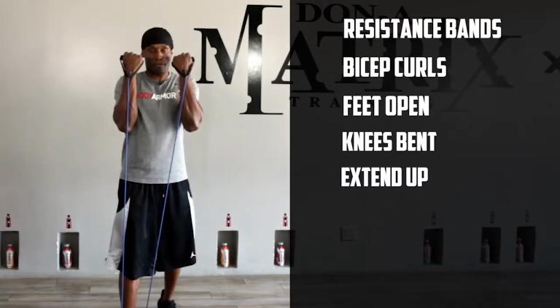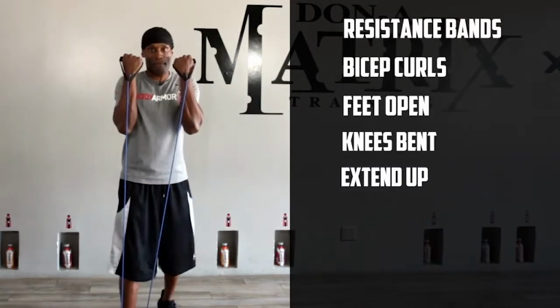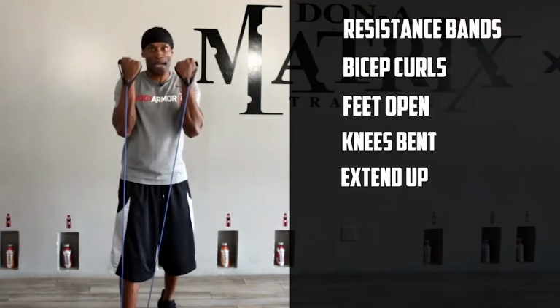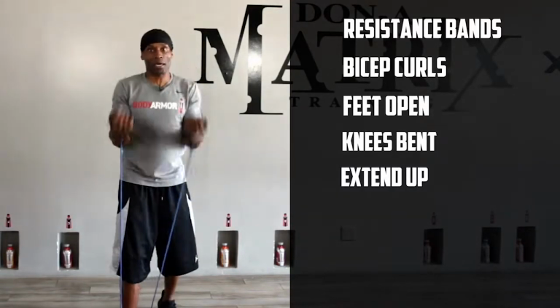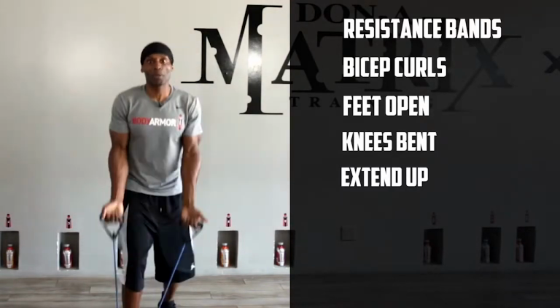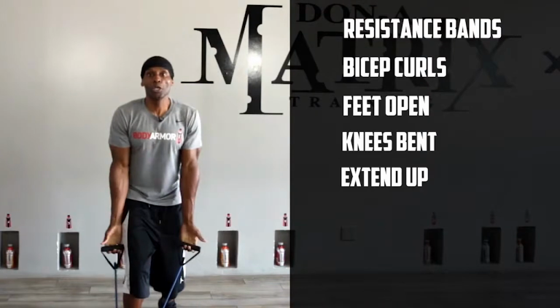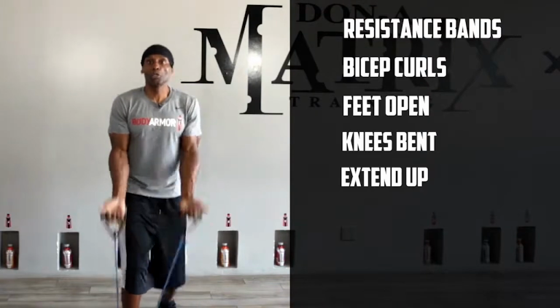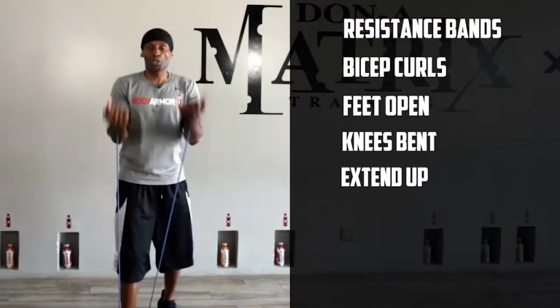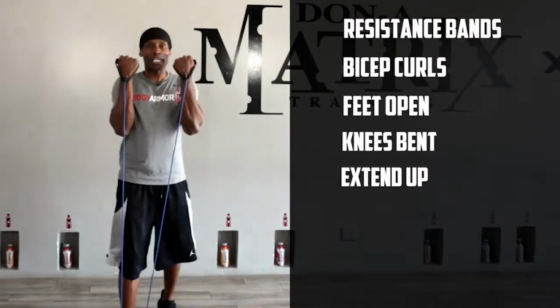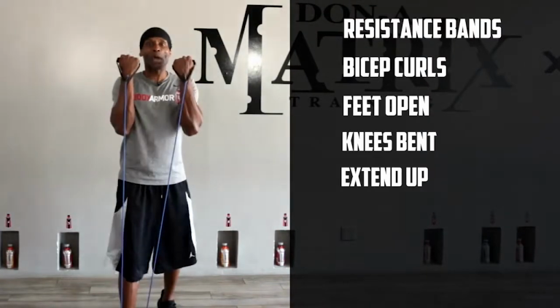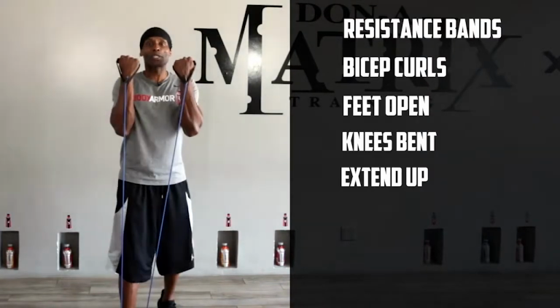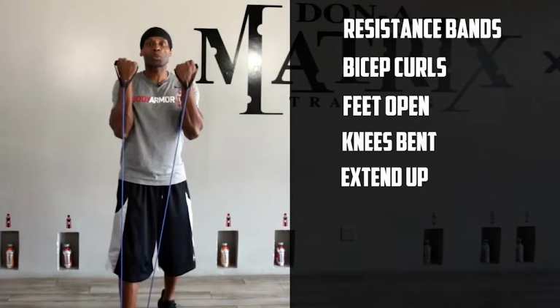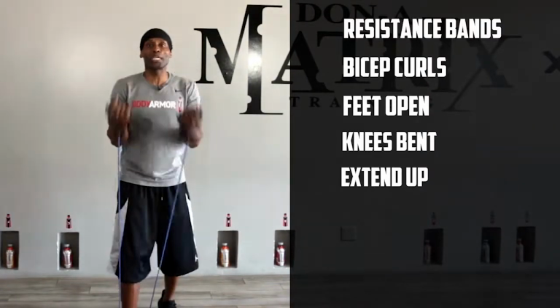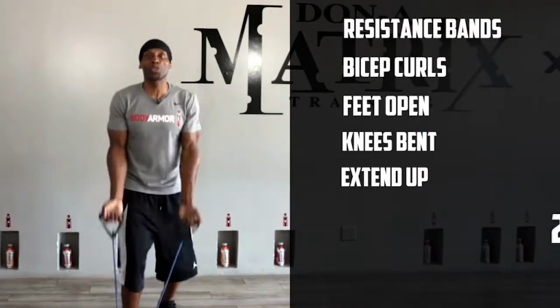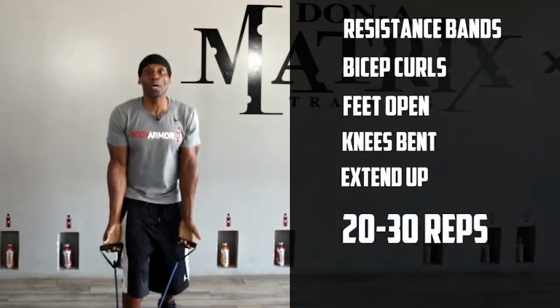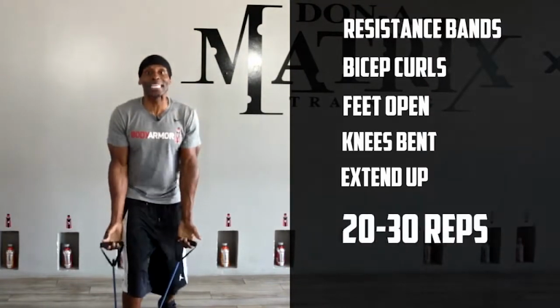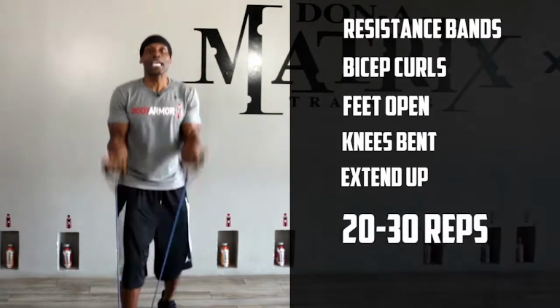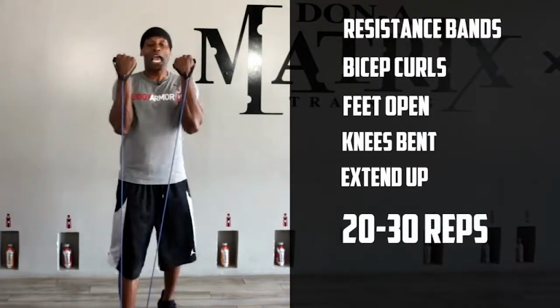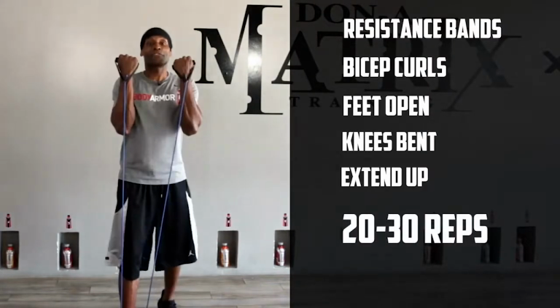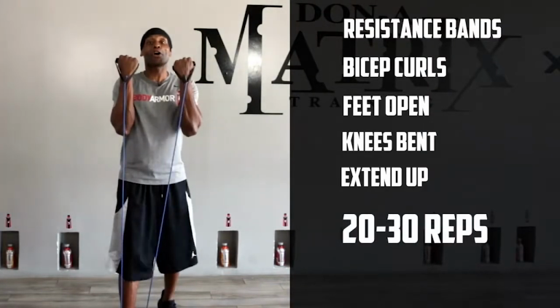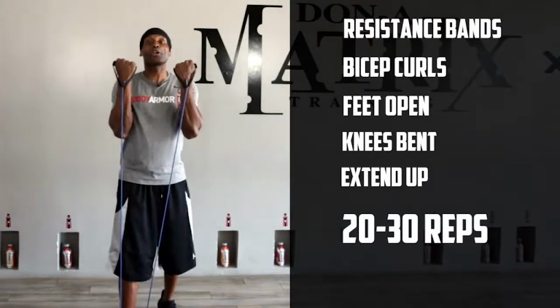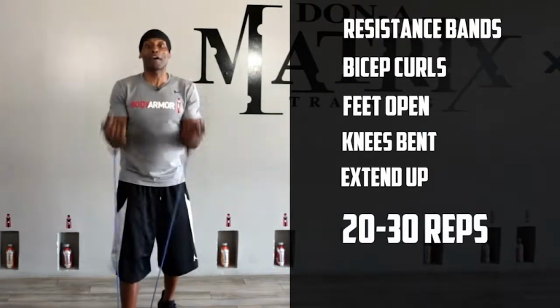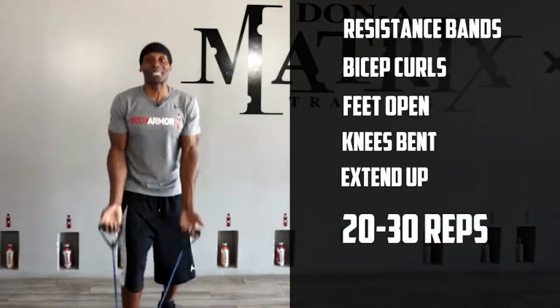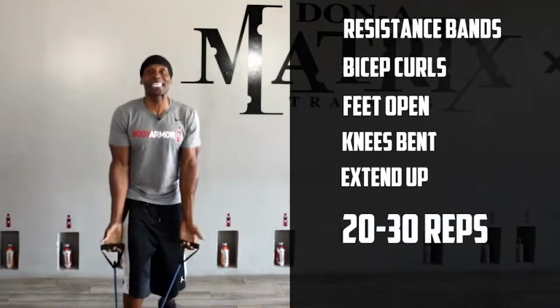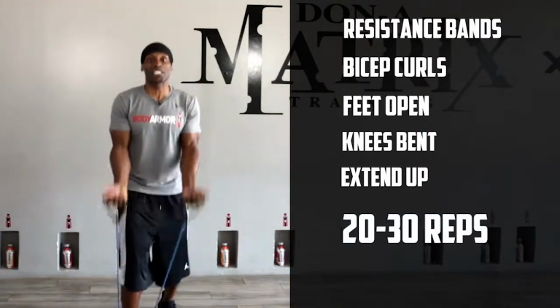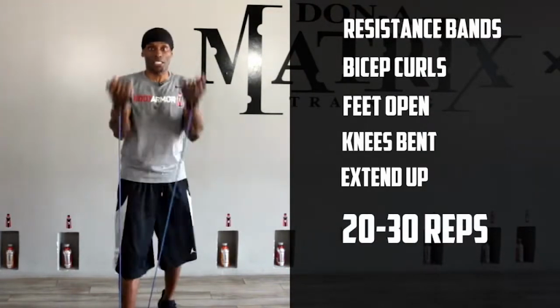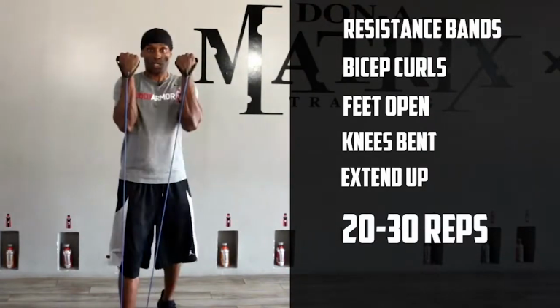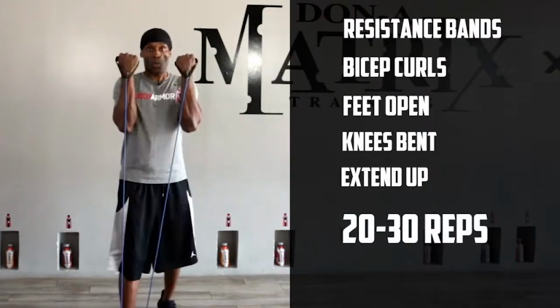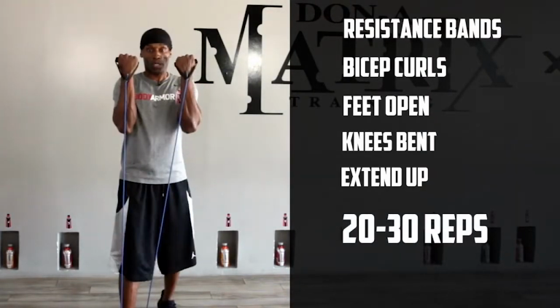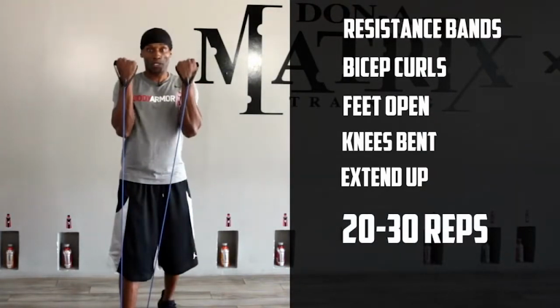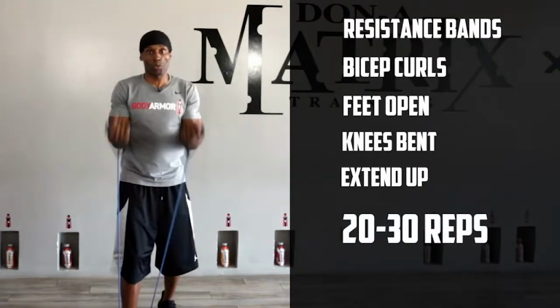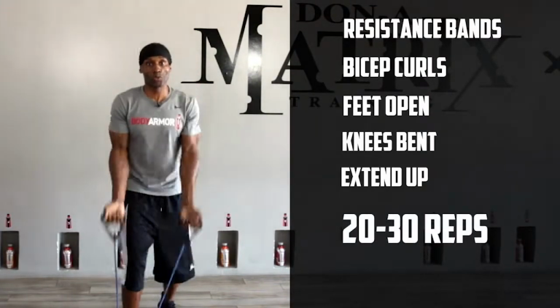Right back up — you can do anywhere between 20 and 30 repetitions in this movement.